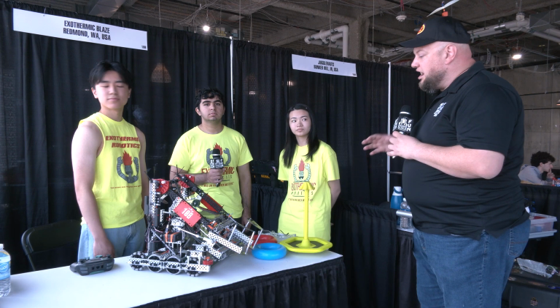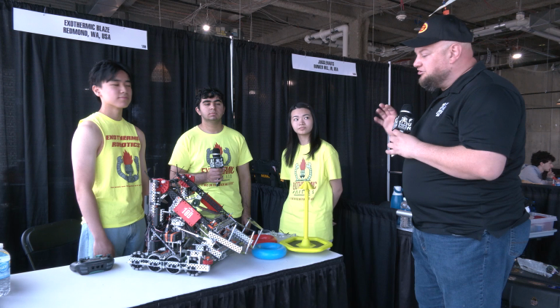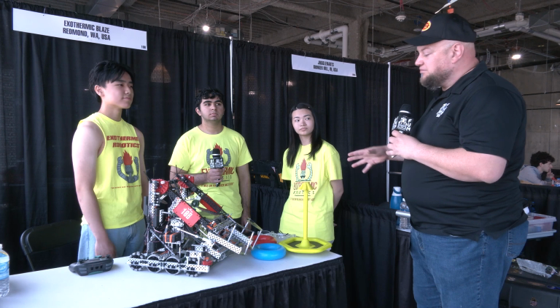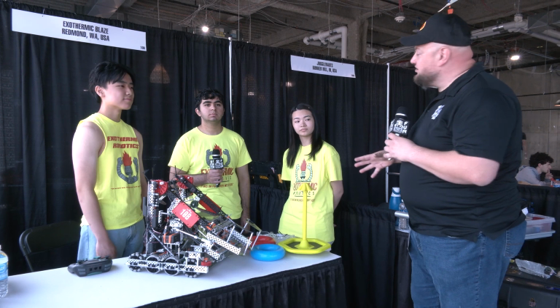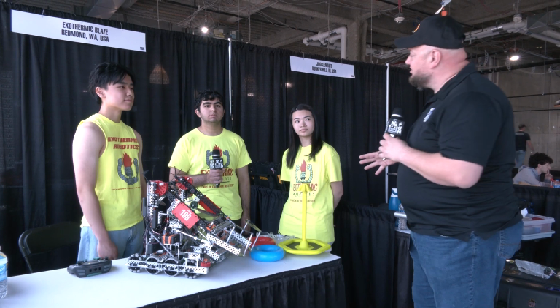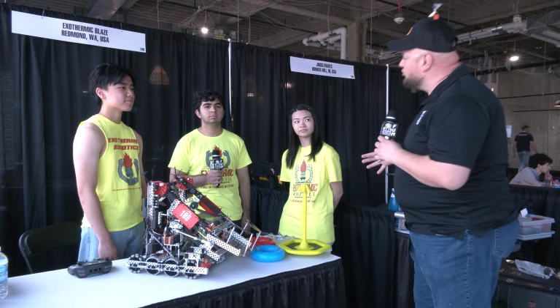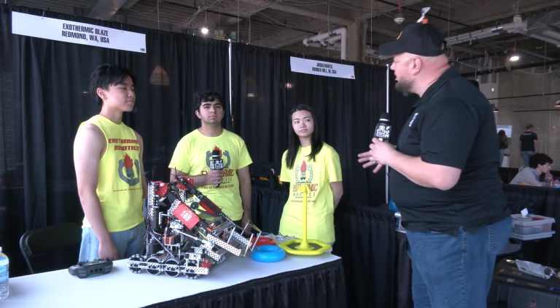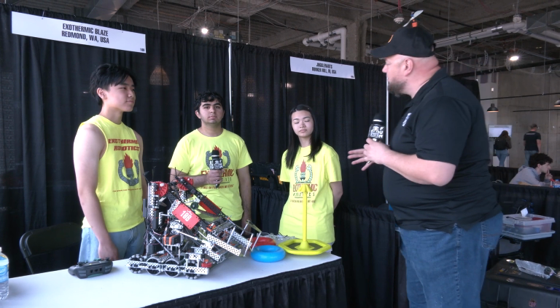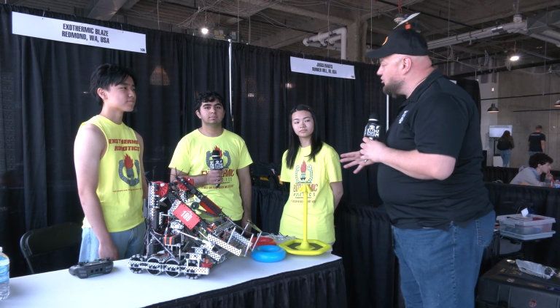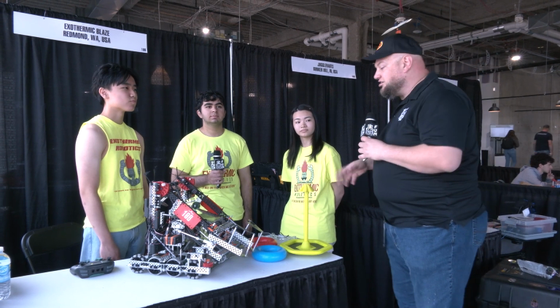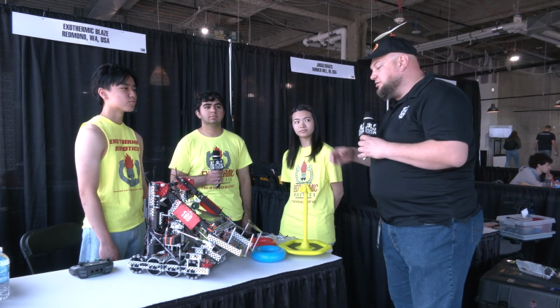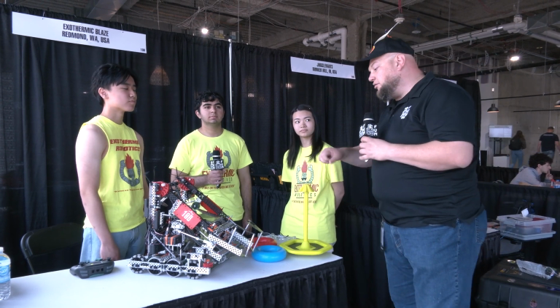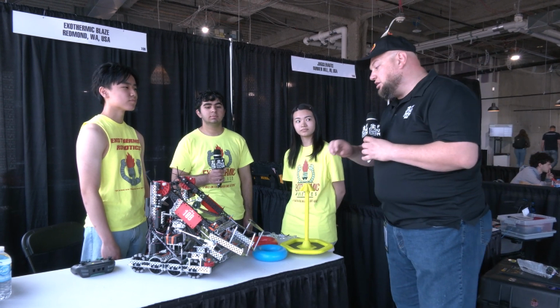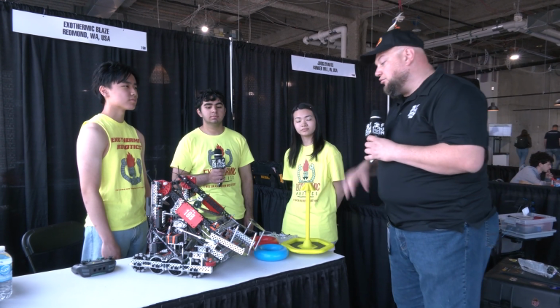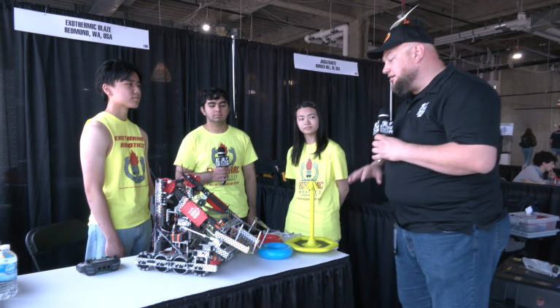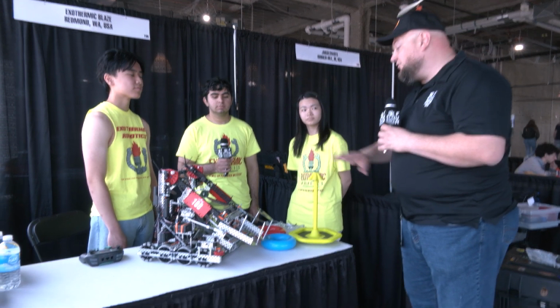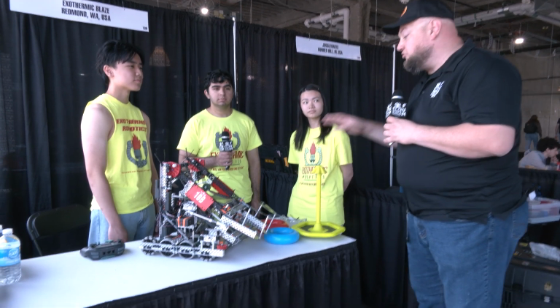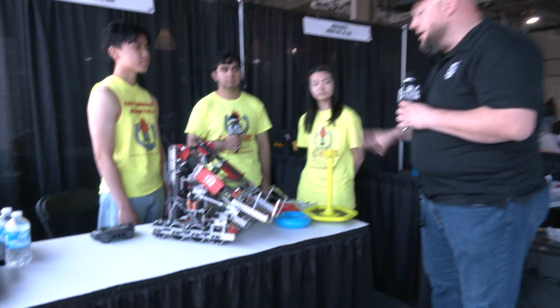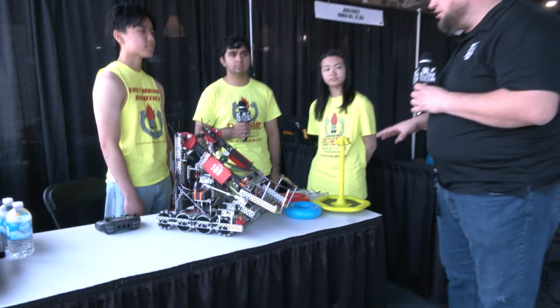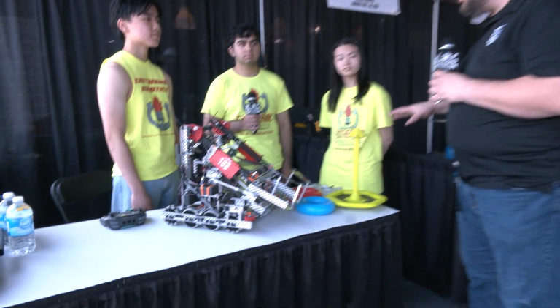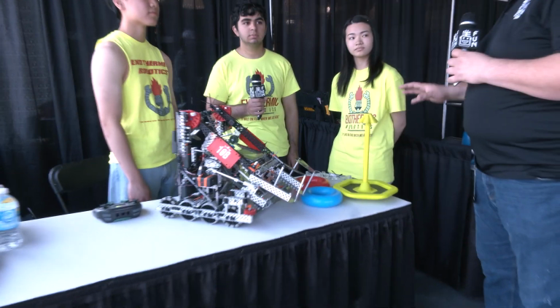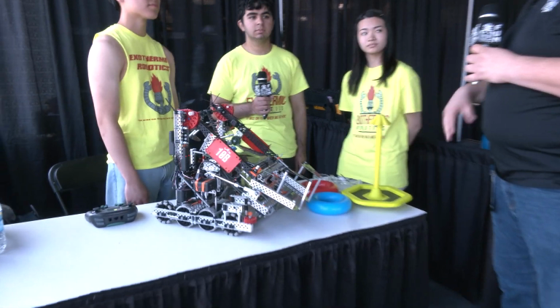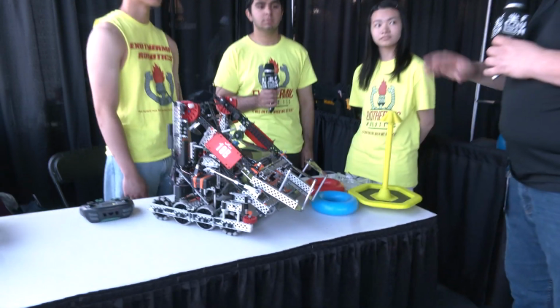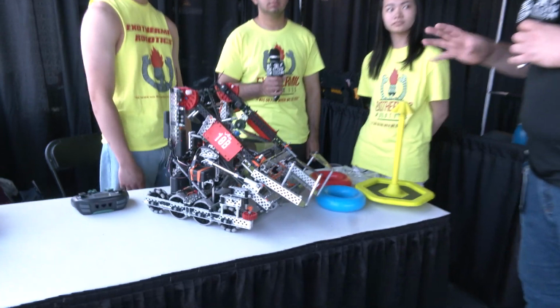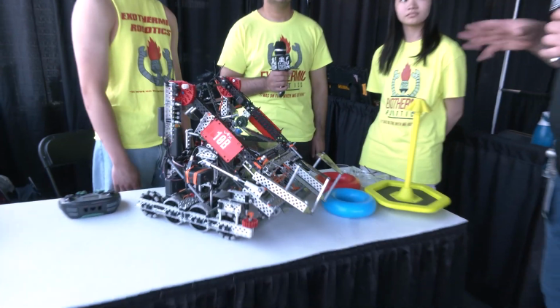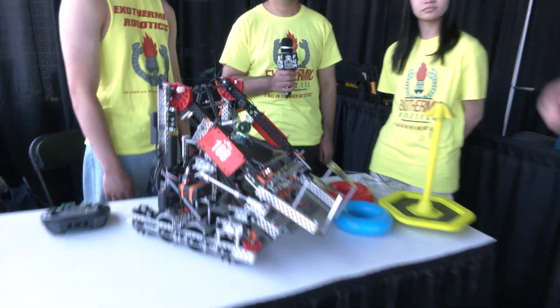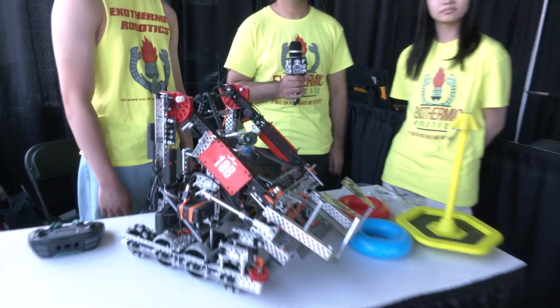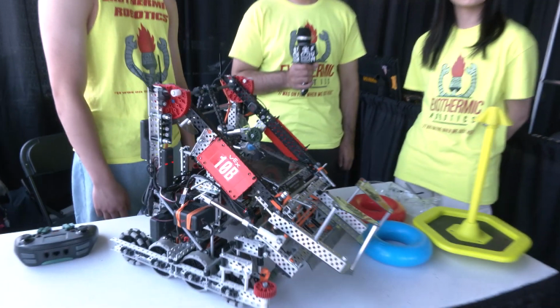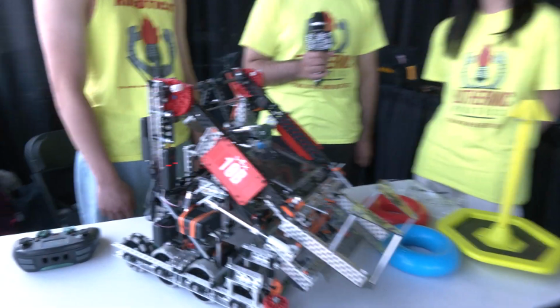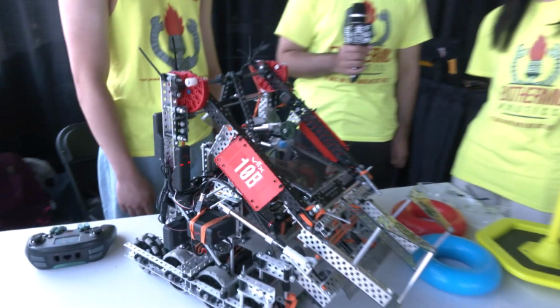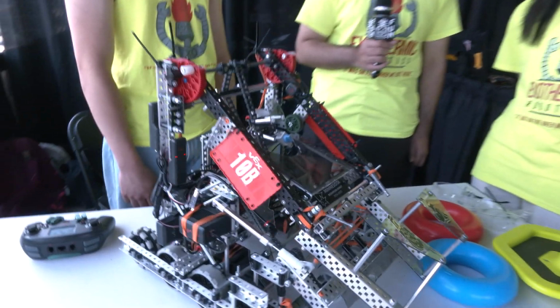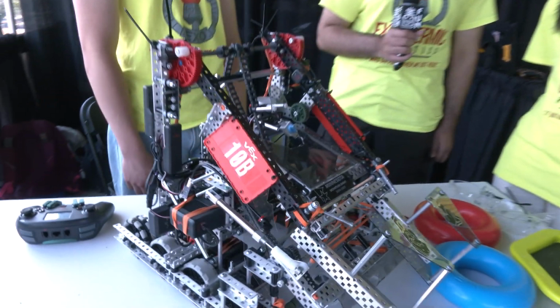Ayesha, let's break down this robot a bit more. Talk to me about what you're rocking for a drivetrain, and then I'd love to hear more about your locking clamp you have in the back of your robot.